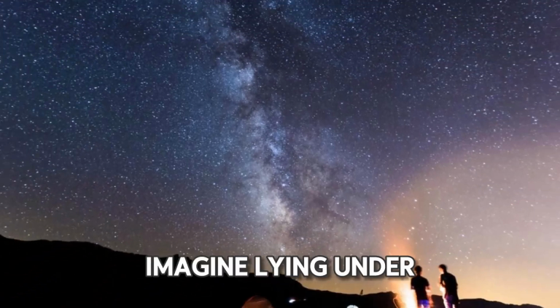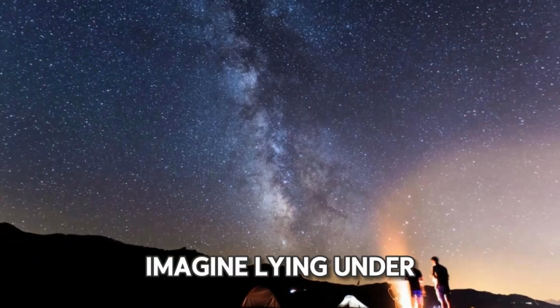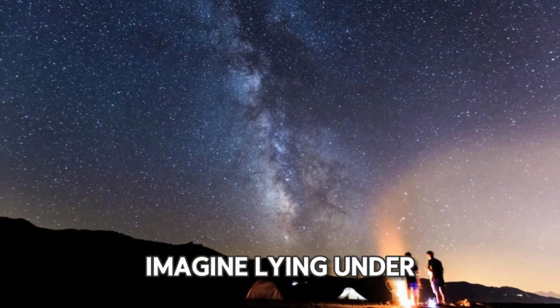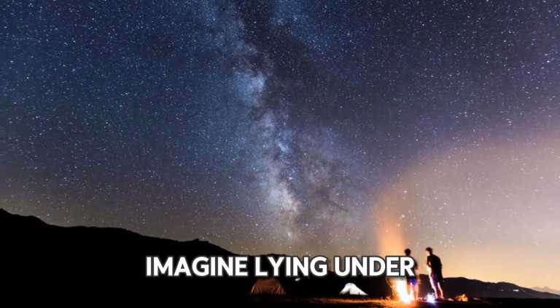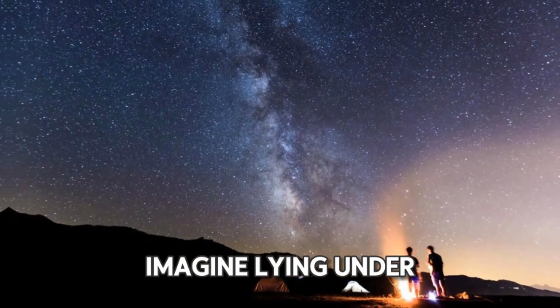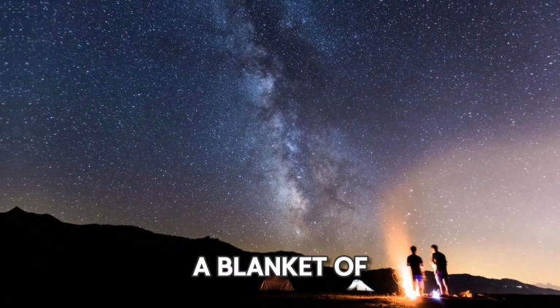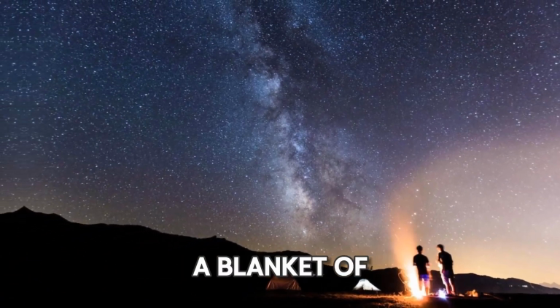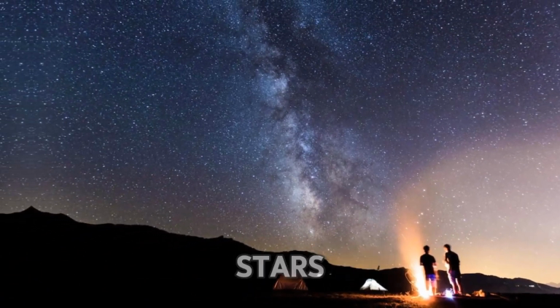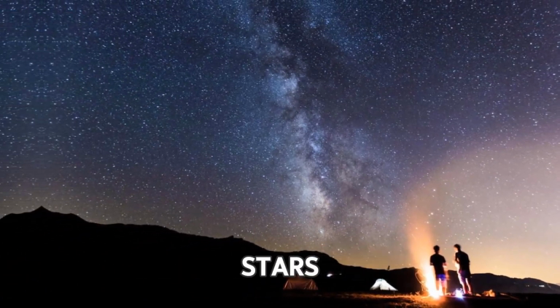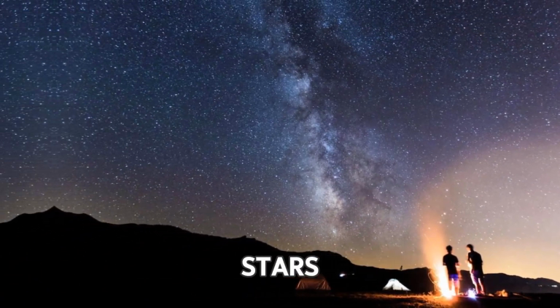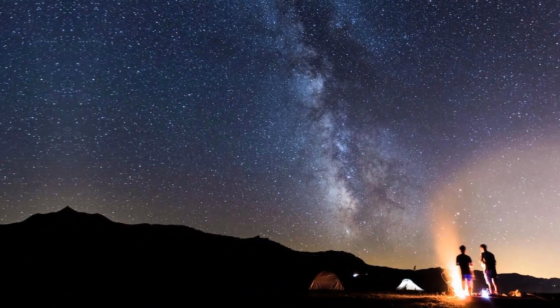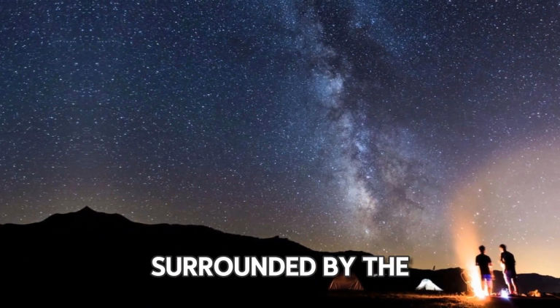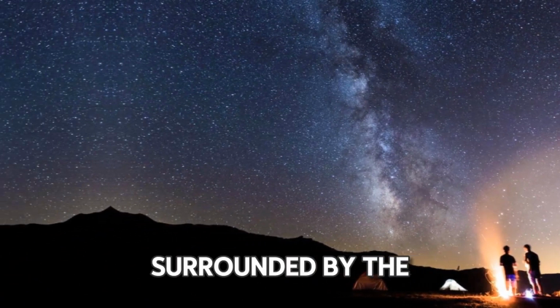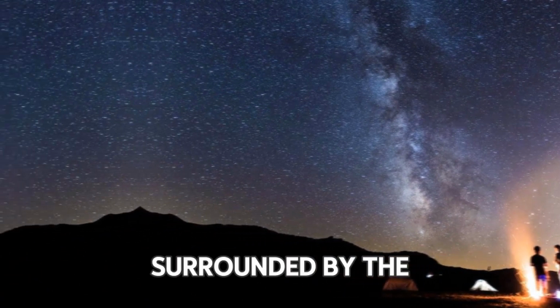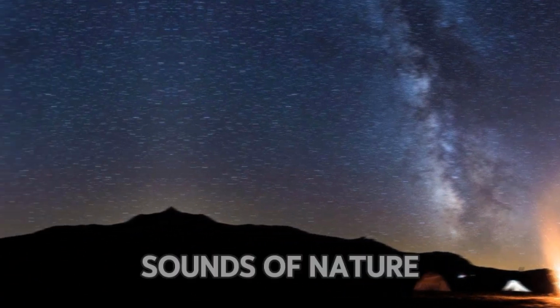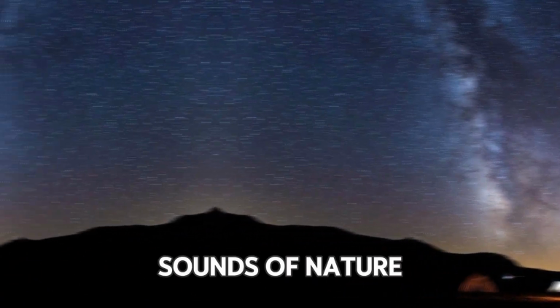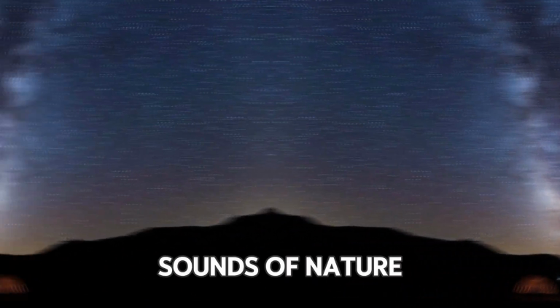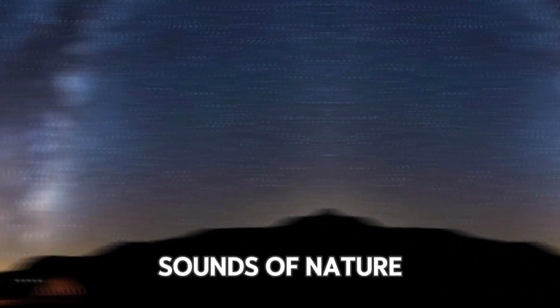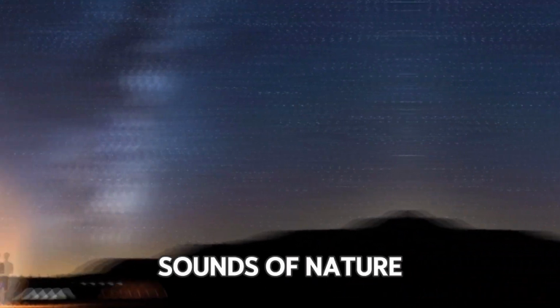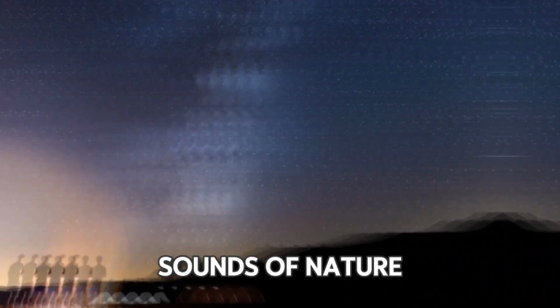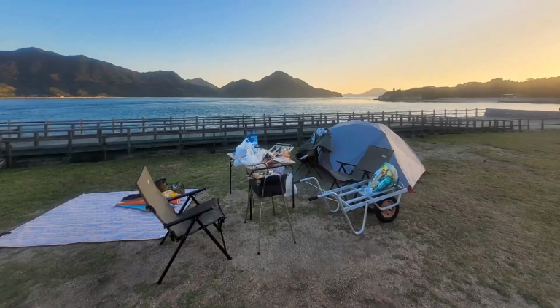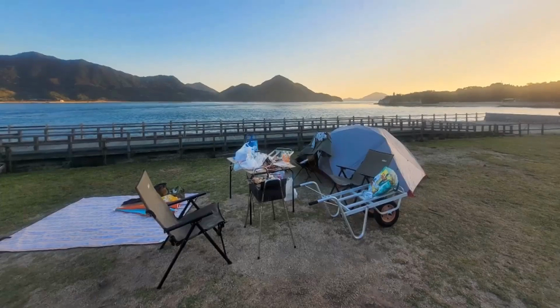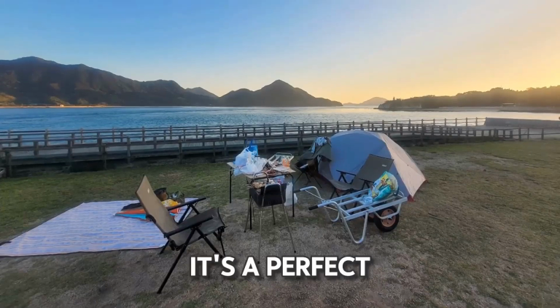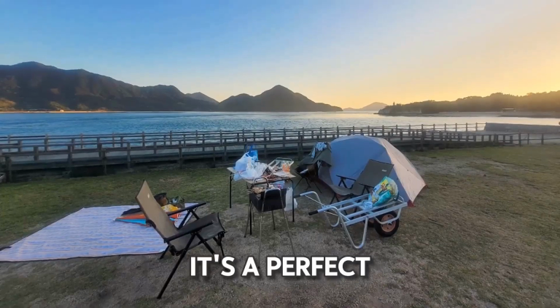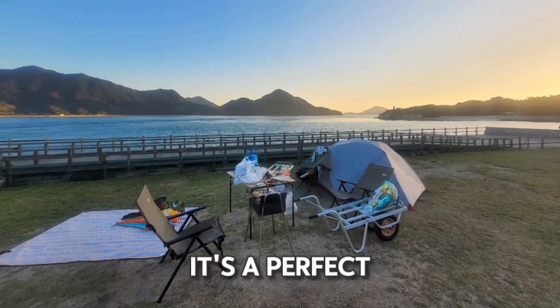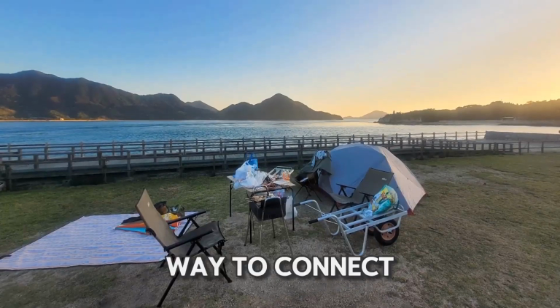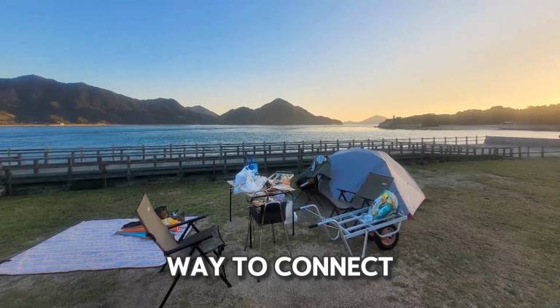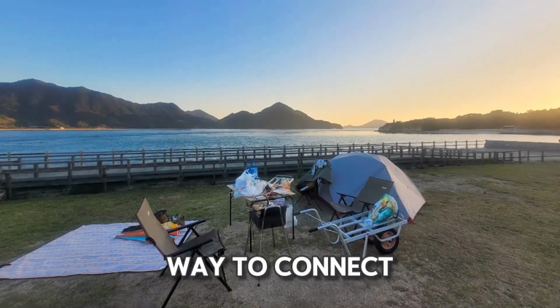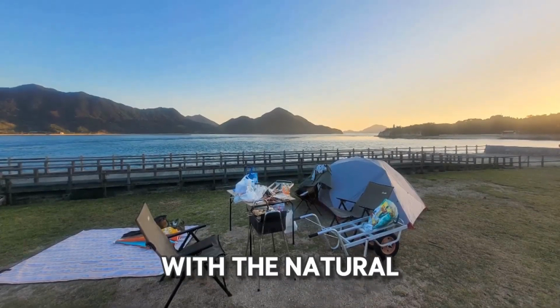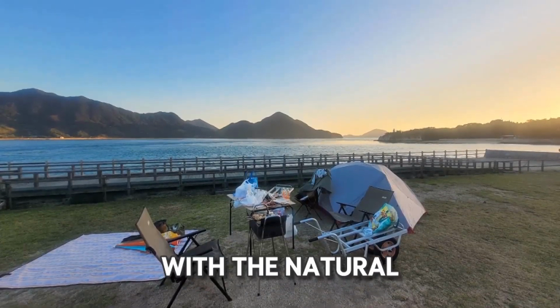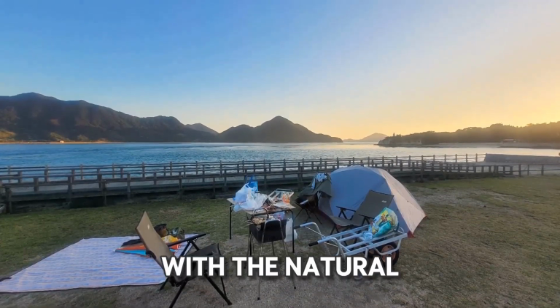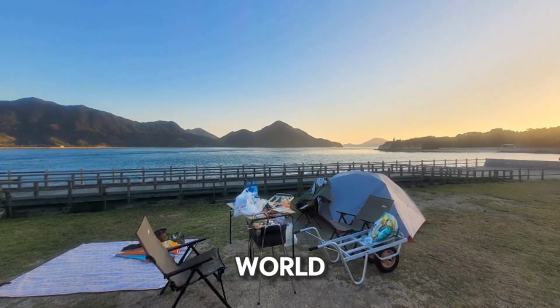Imagine lying under a blanket of stars, surrounded by the sounds of nature. It's a perfect way to connect with the natural world.